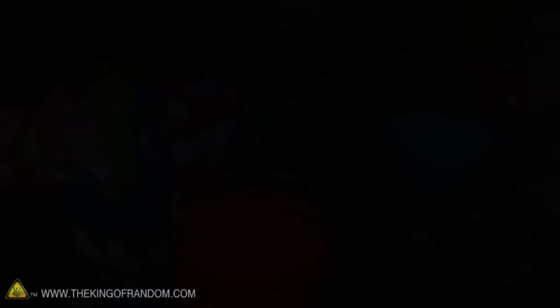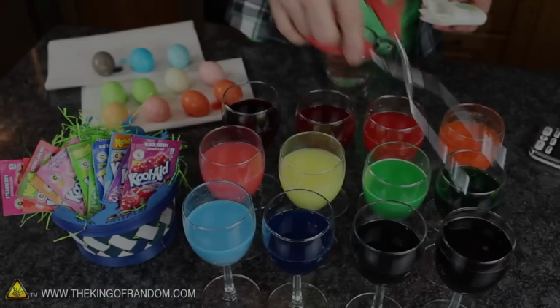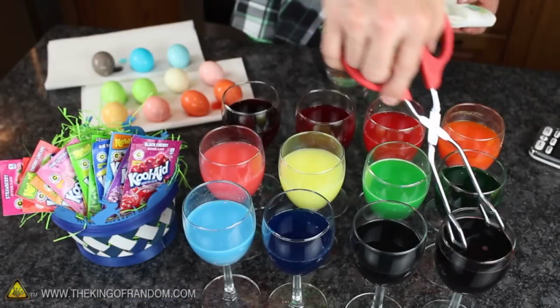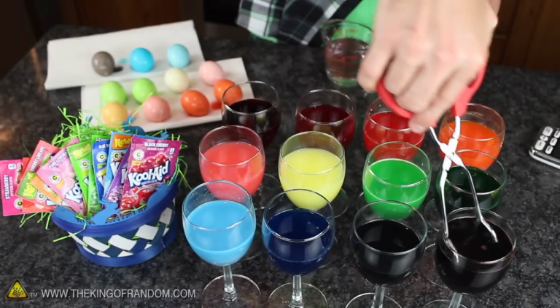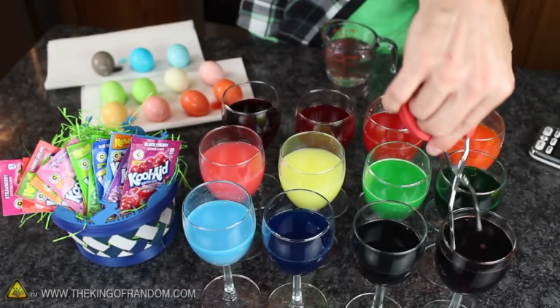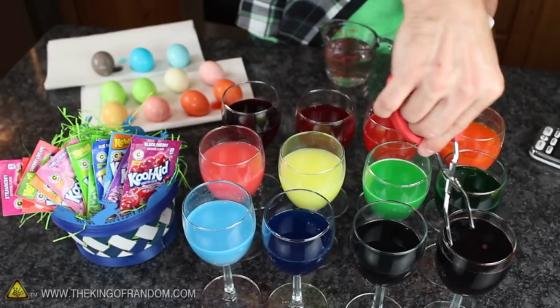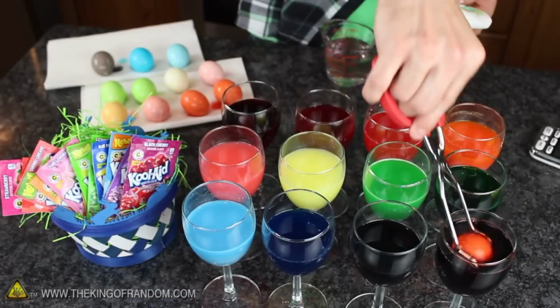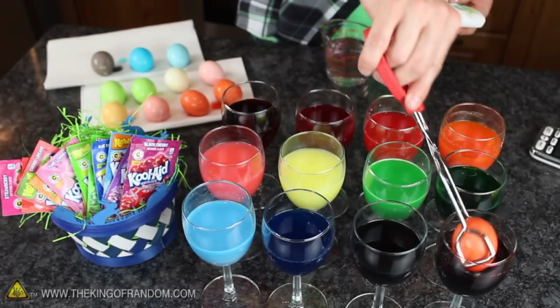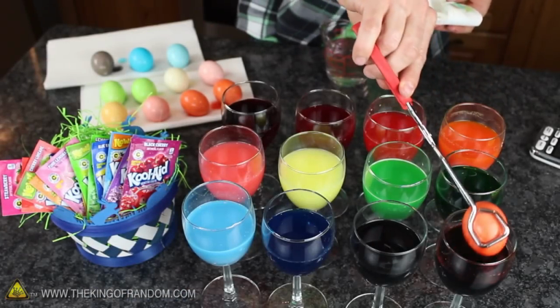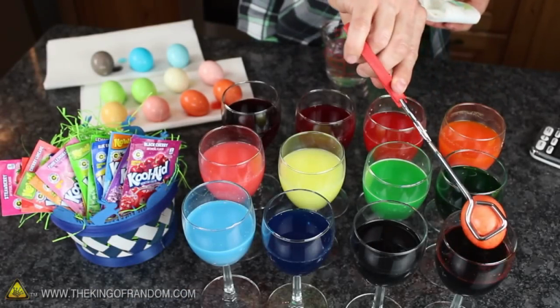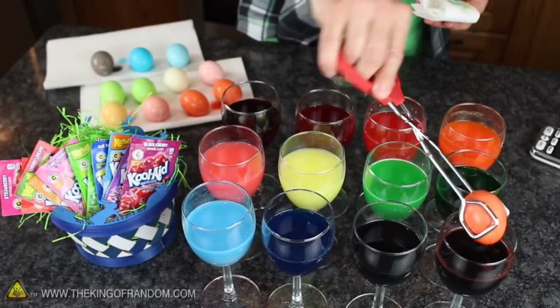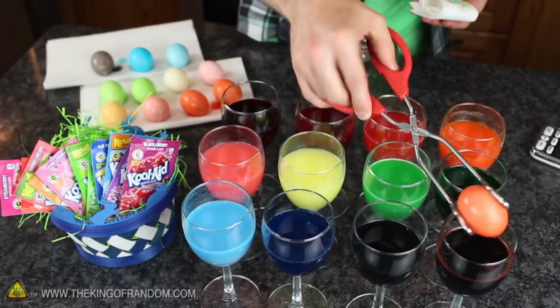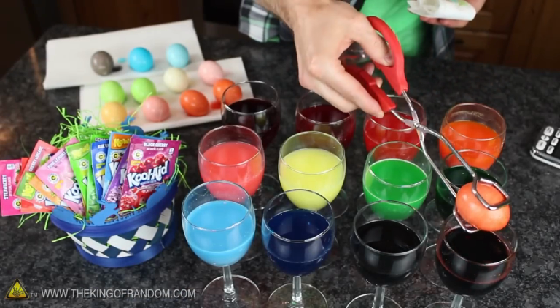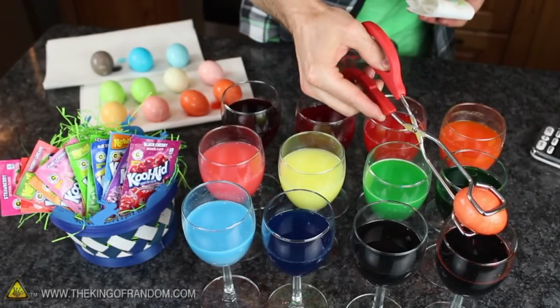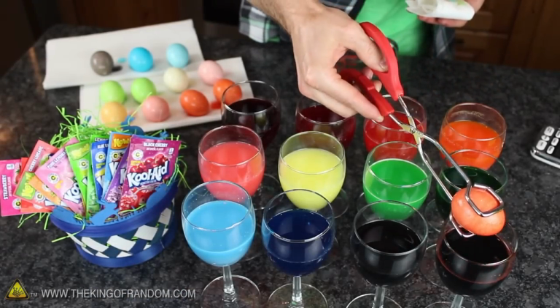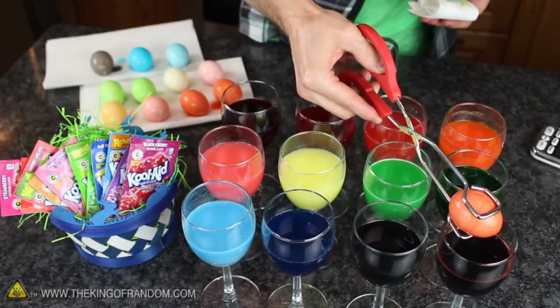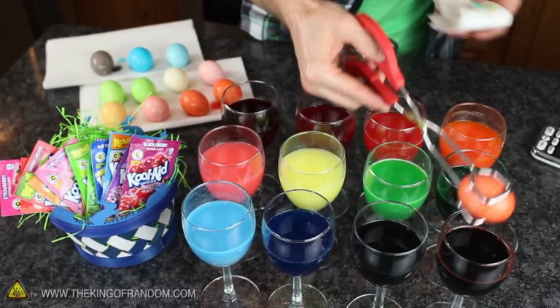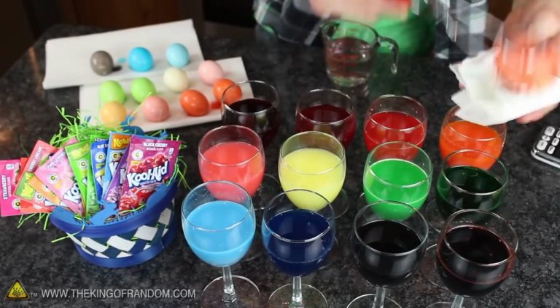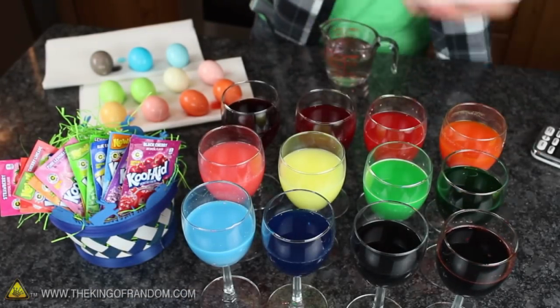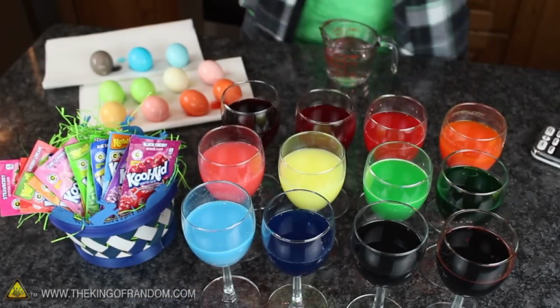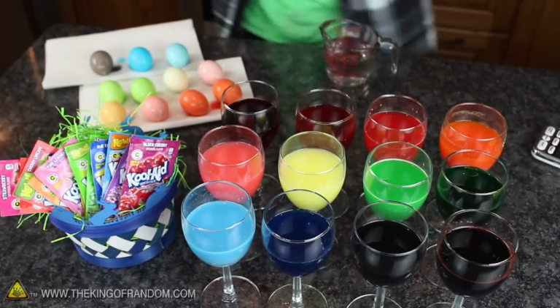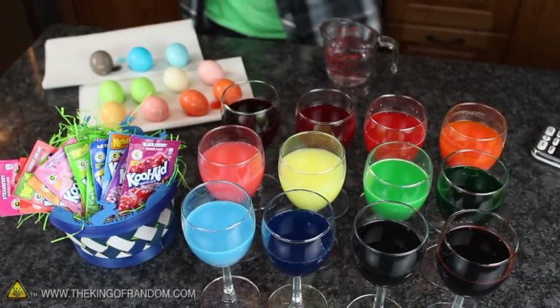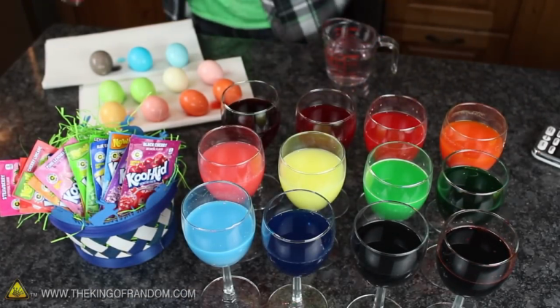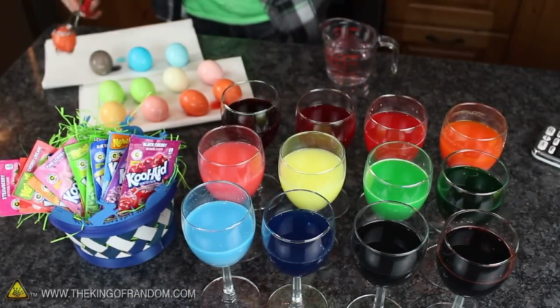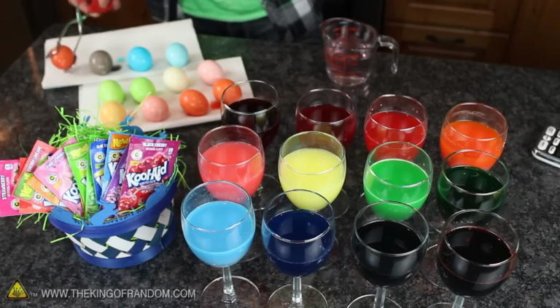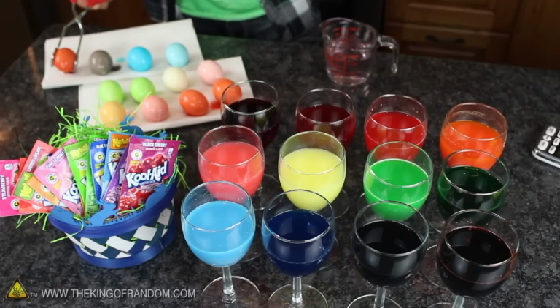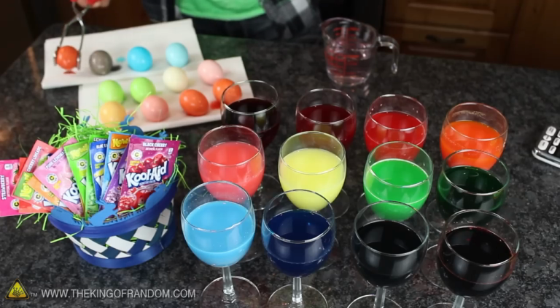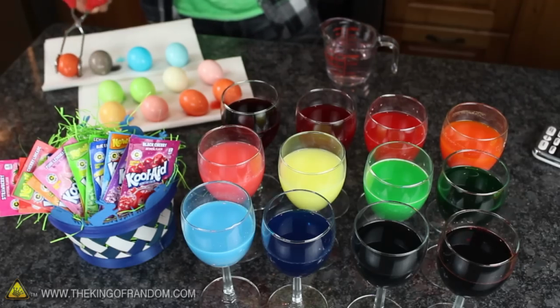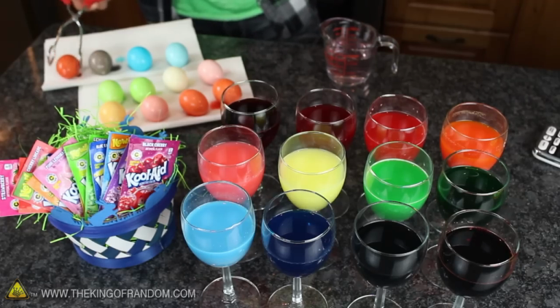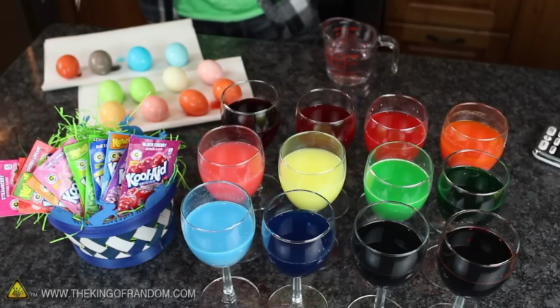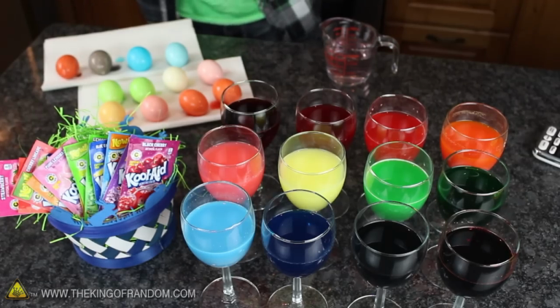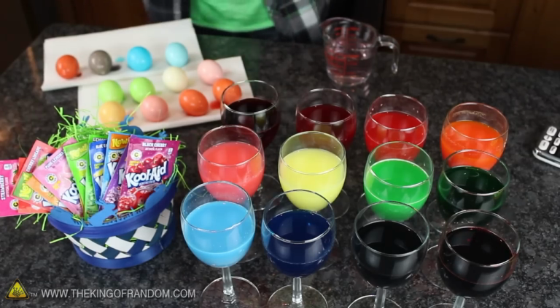When the time is up, carefully pull the eggs up out of the cups and use something like a paper towel to catch any drips, then simply leave them out to dry for about 5 minutes.